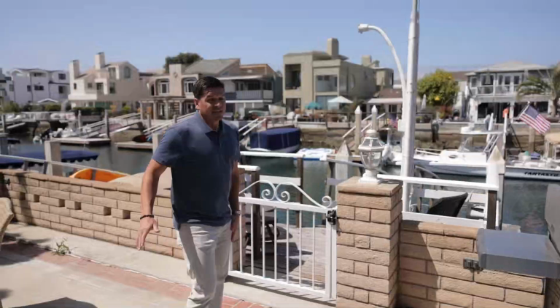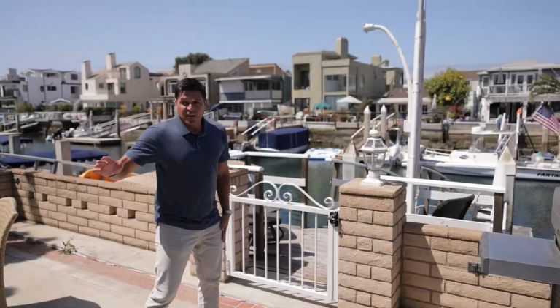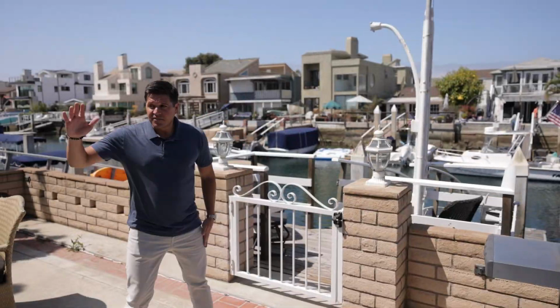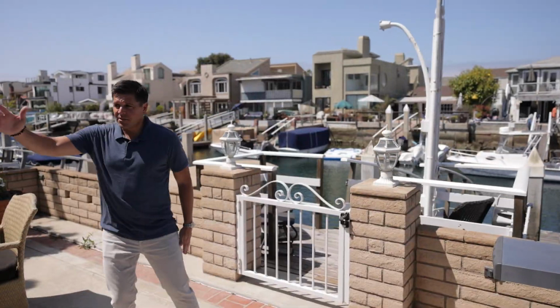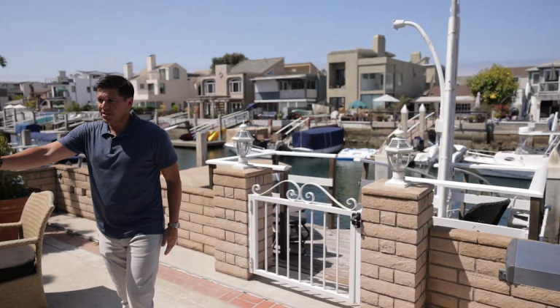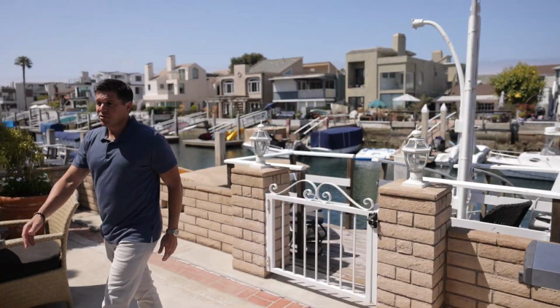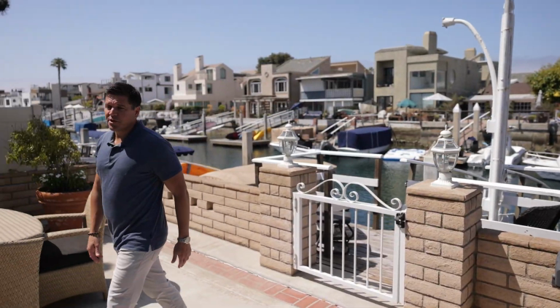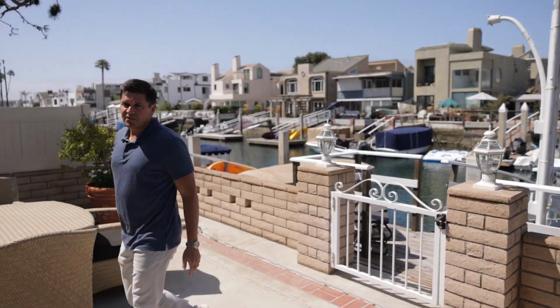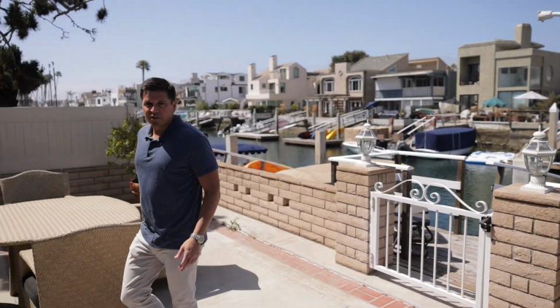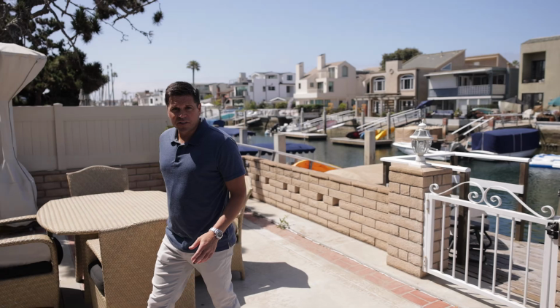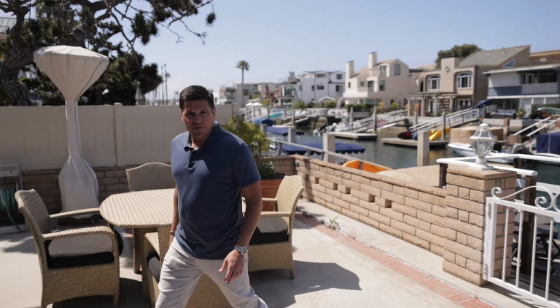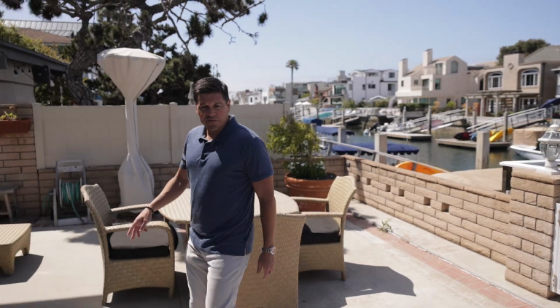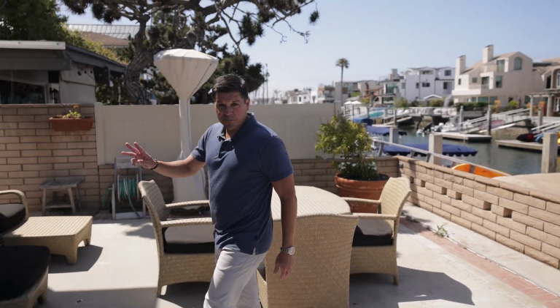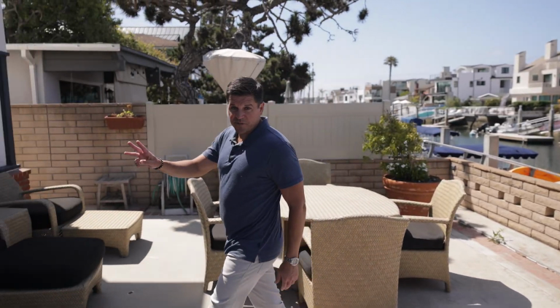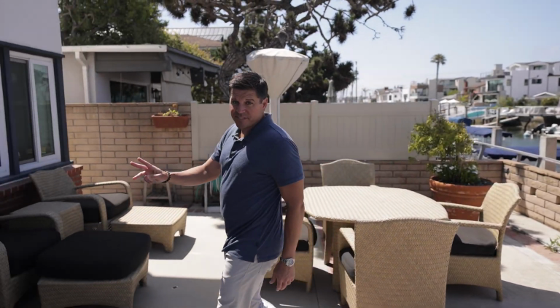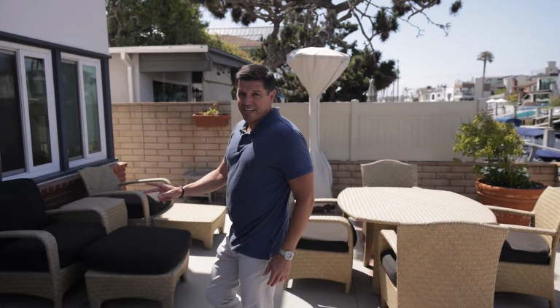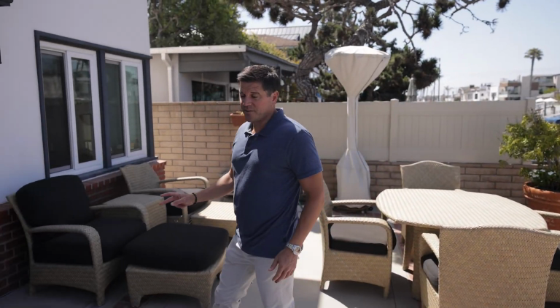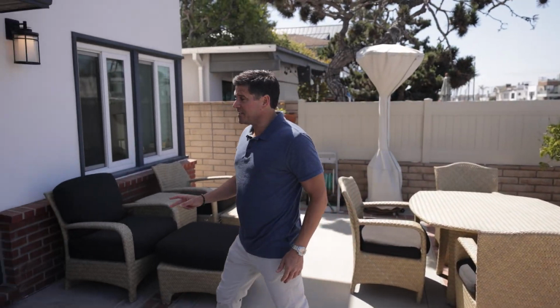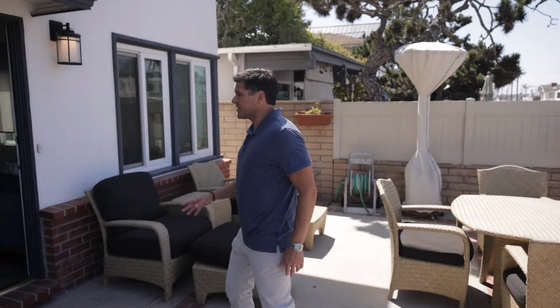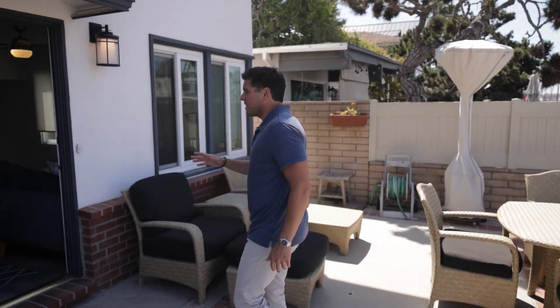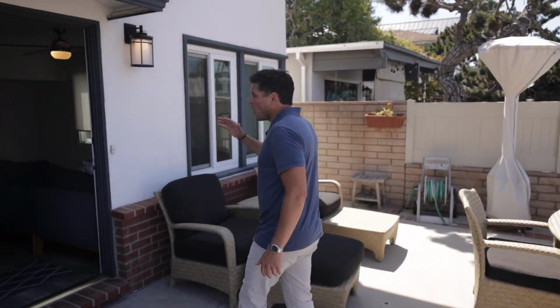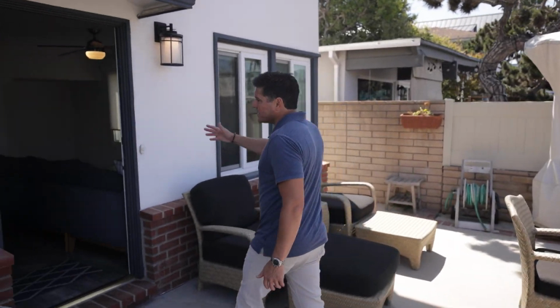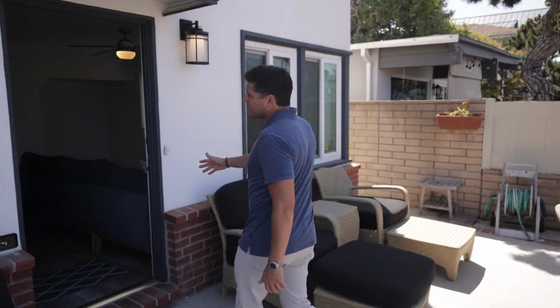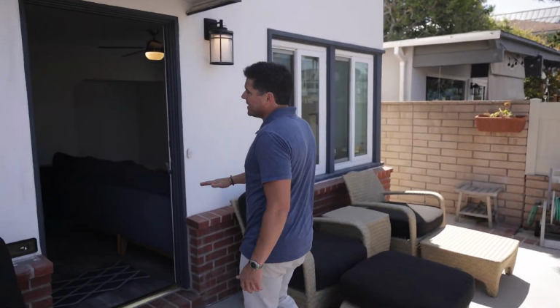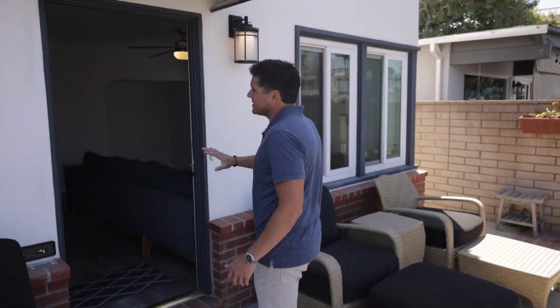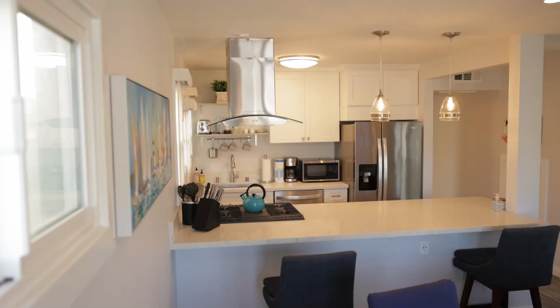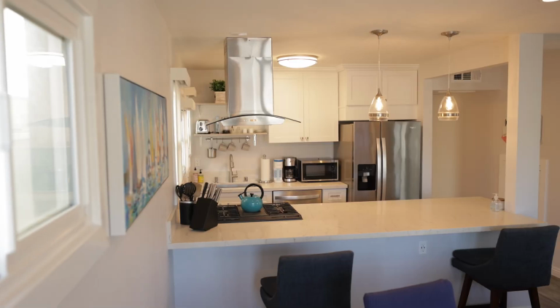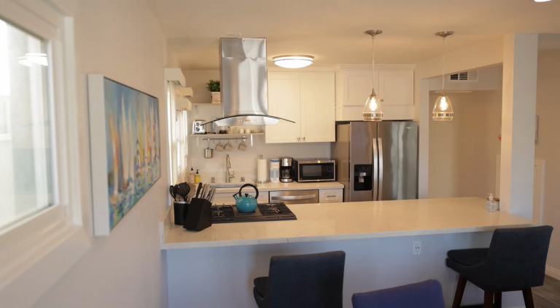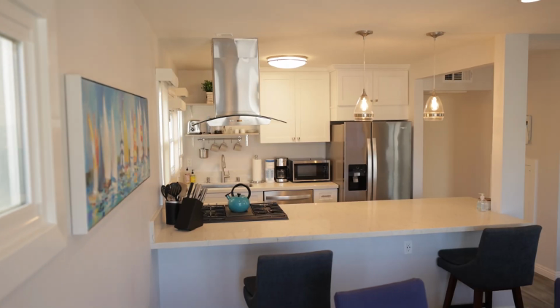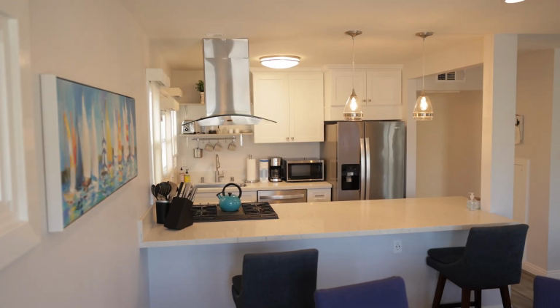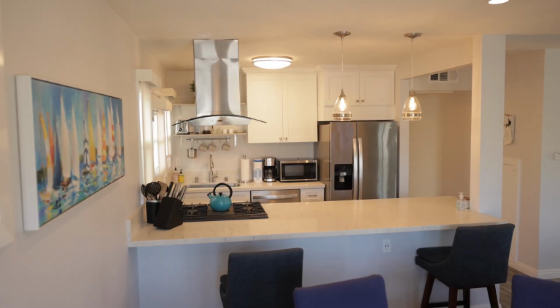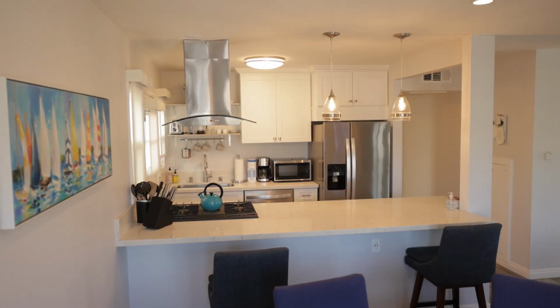I'll give you a tour here of the lower level. There's two bedrooms down here — open space, living concept with a kitchen.